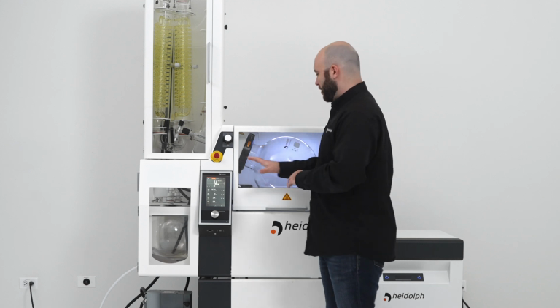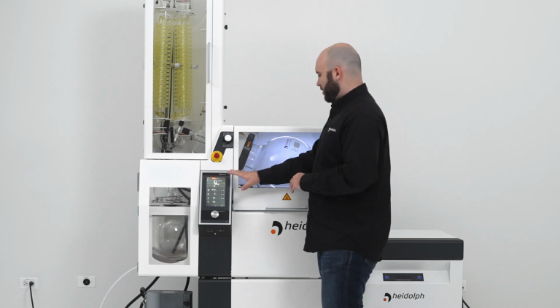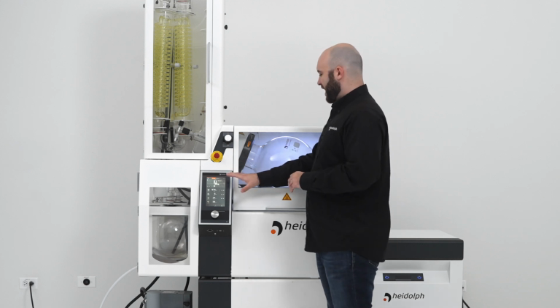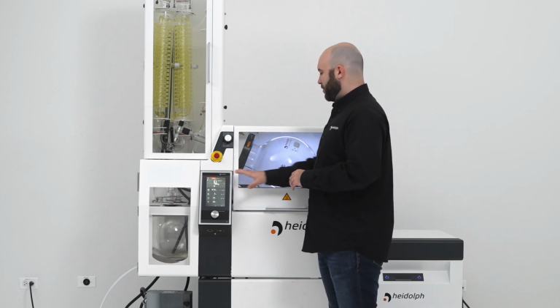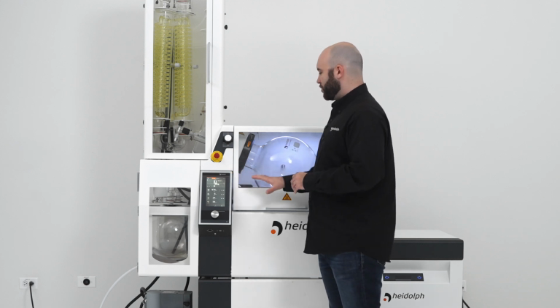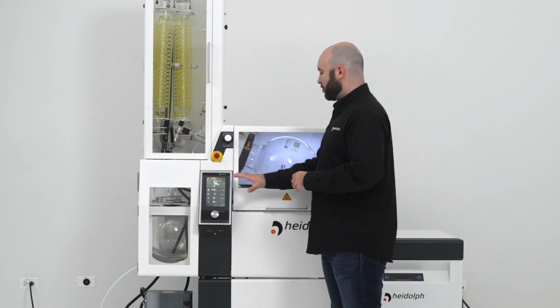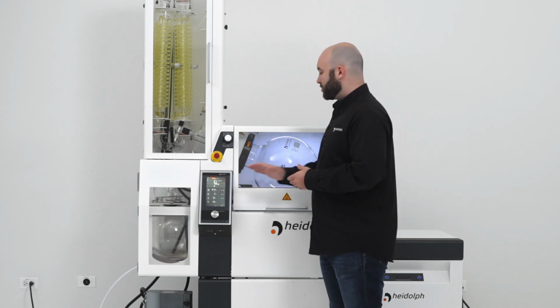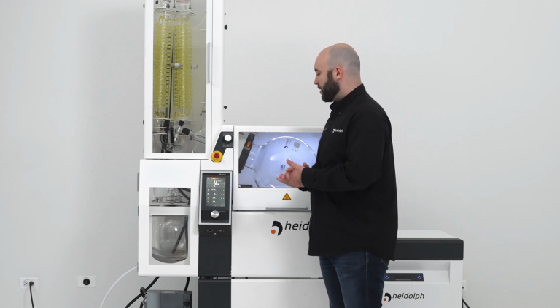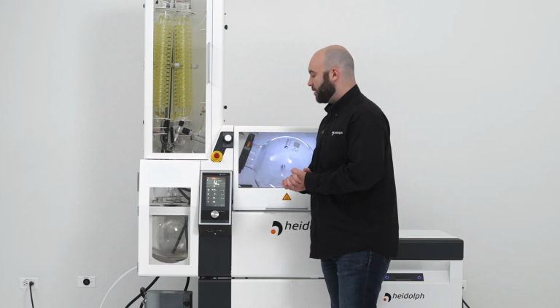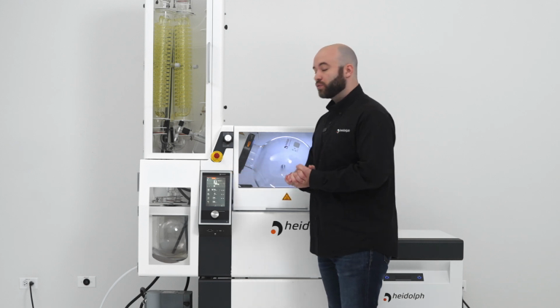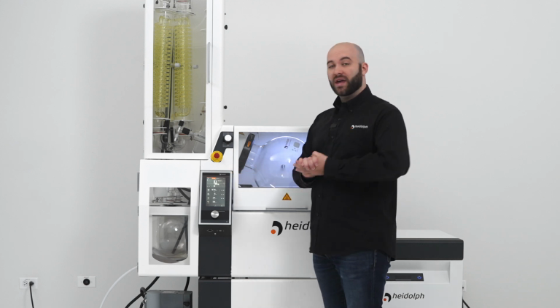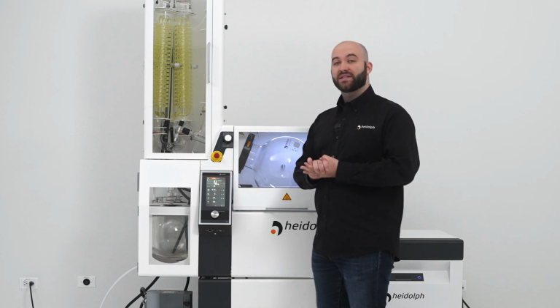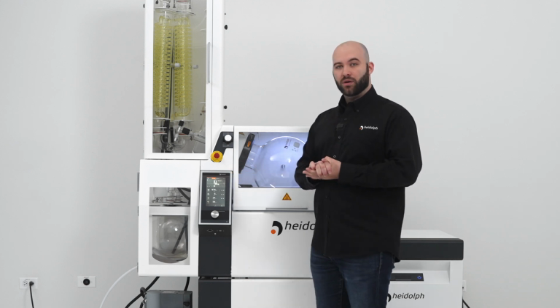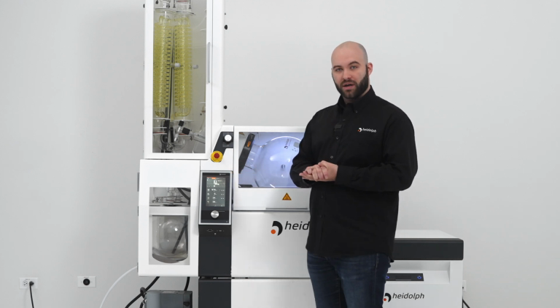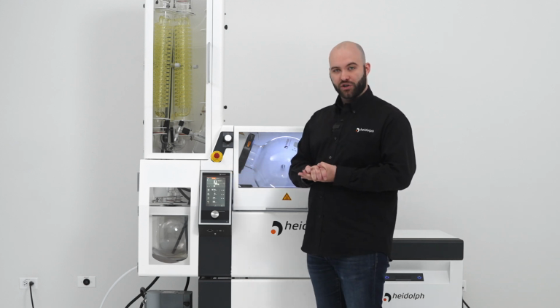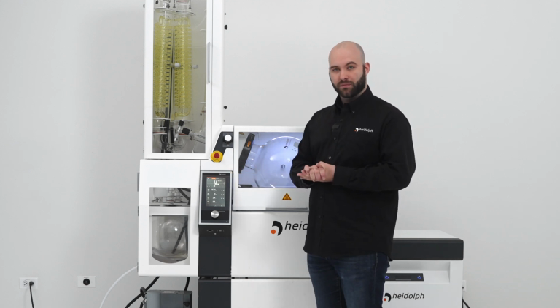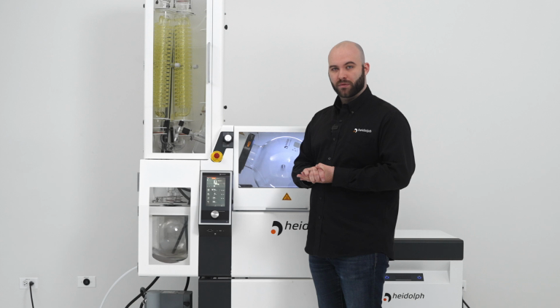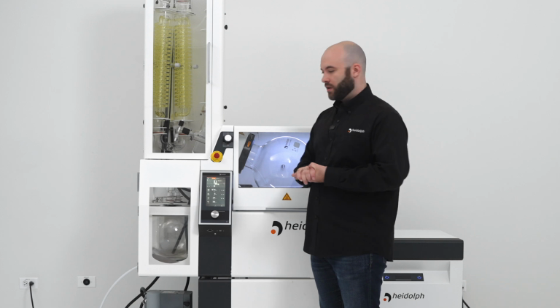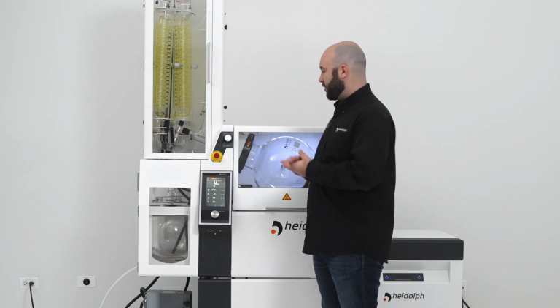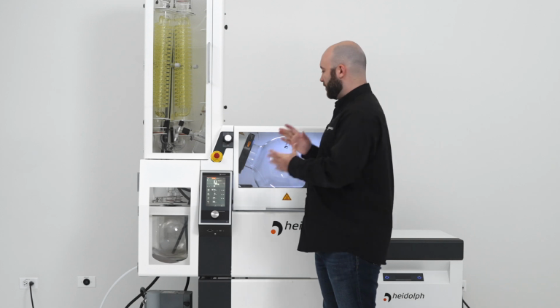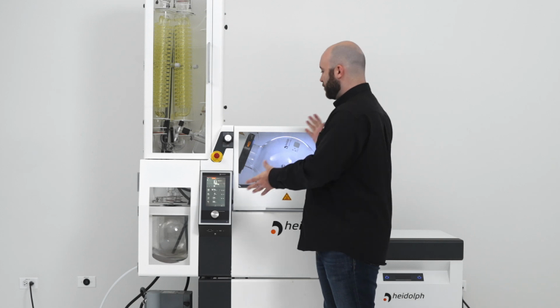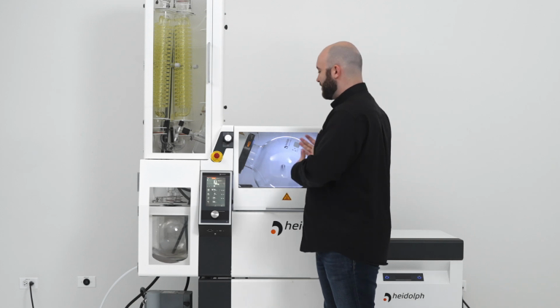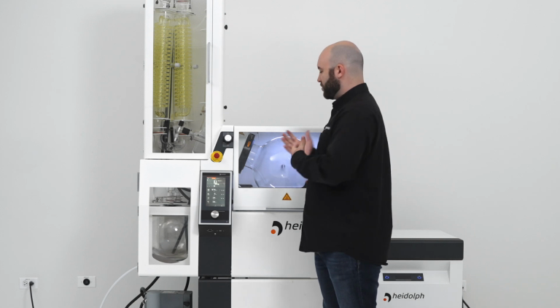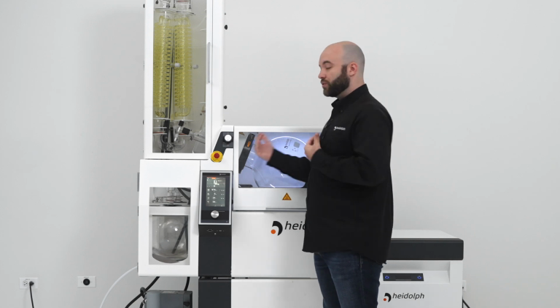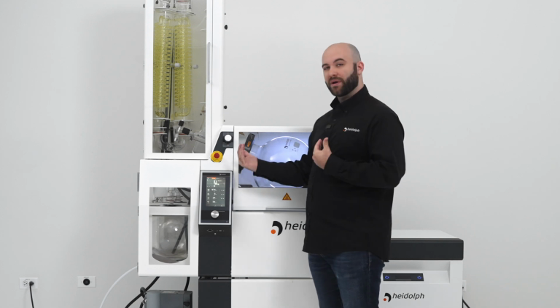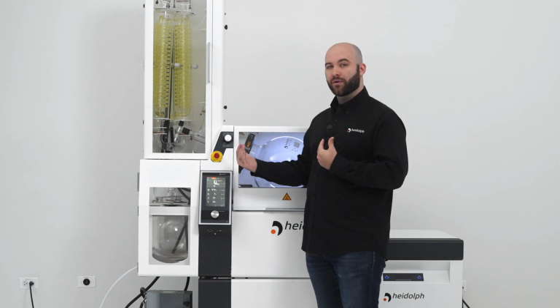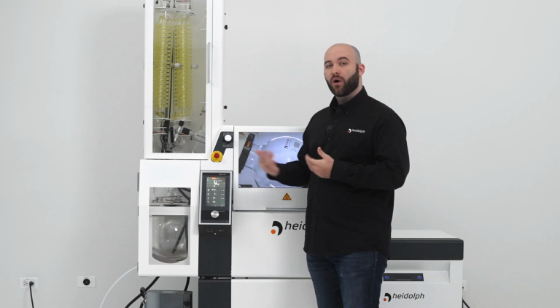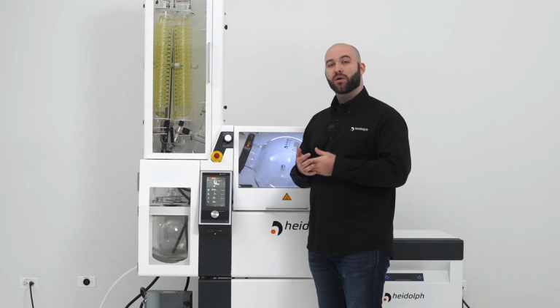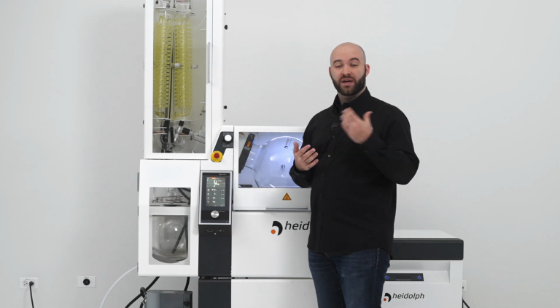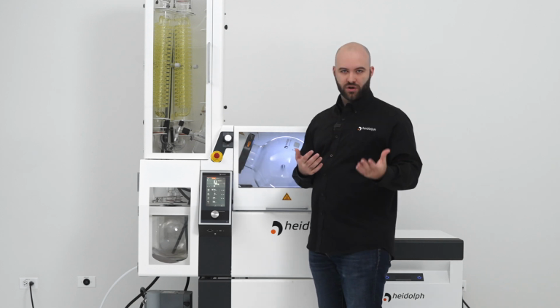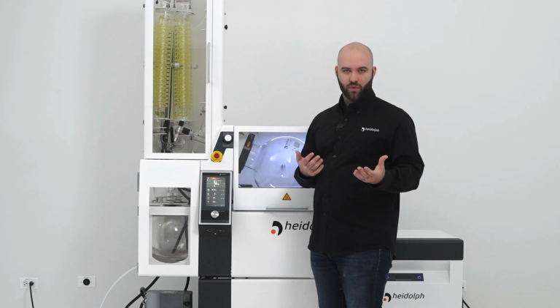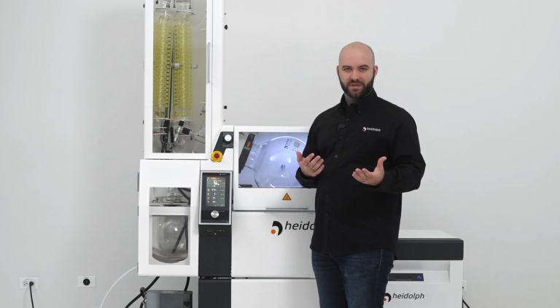The HEIDOLPH Industrial also now comes with a data logging feature on all new units or via a software update.